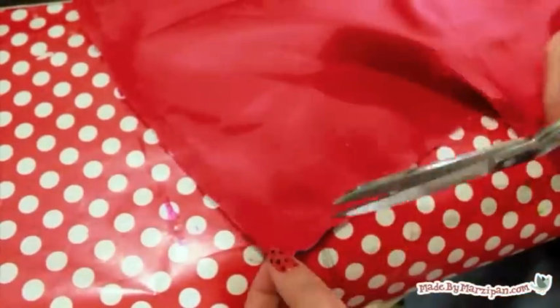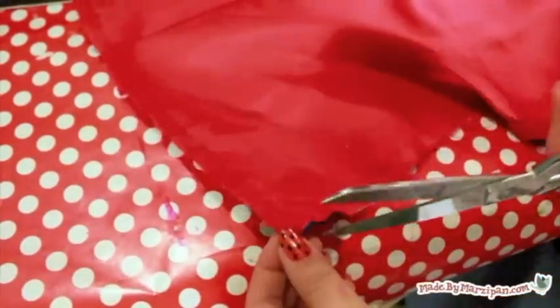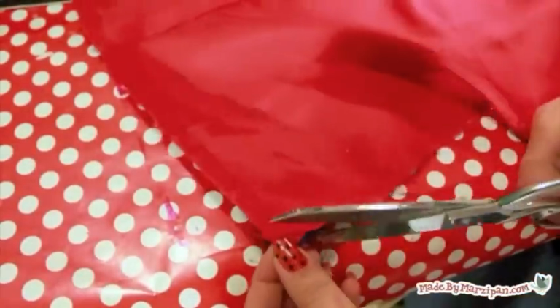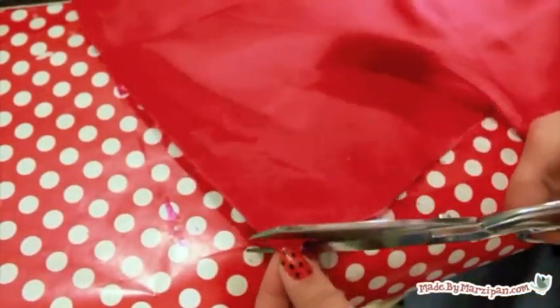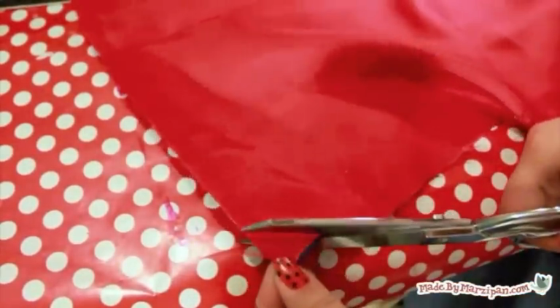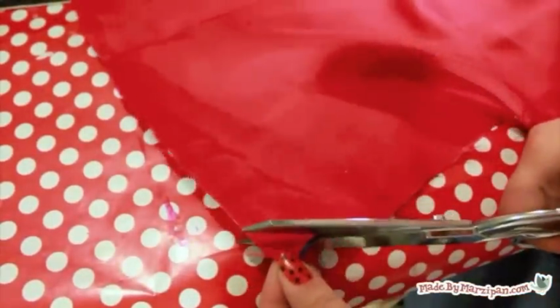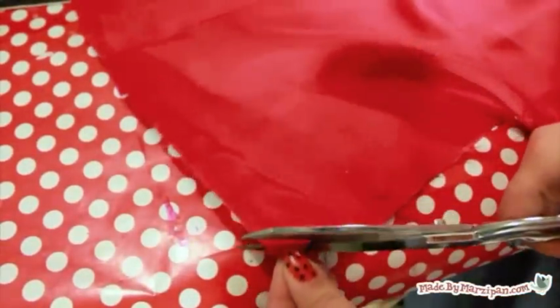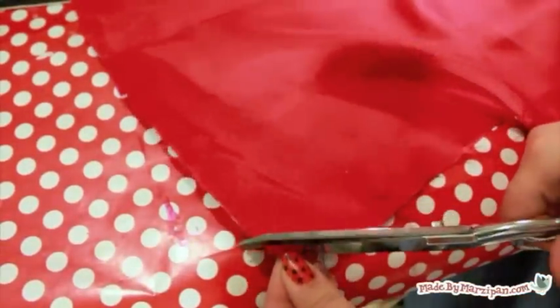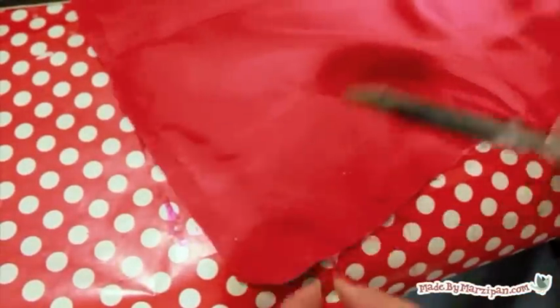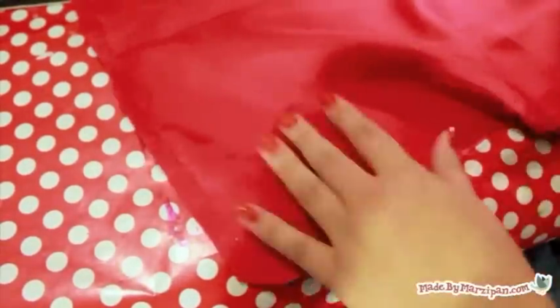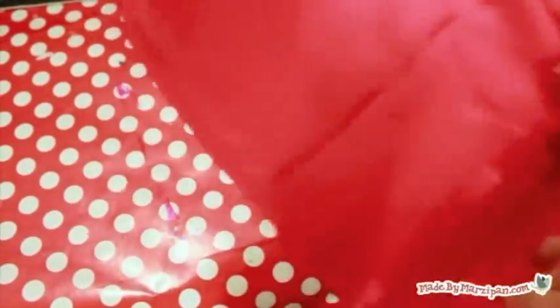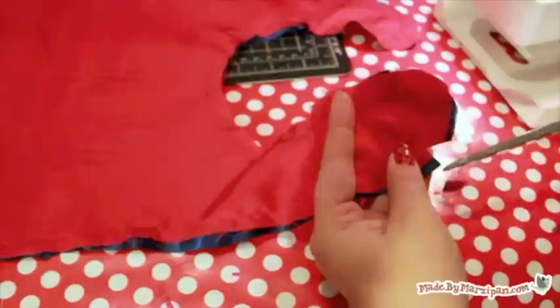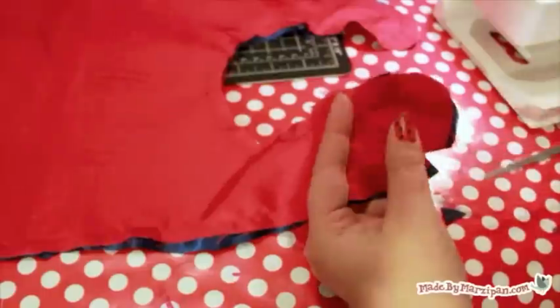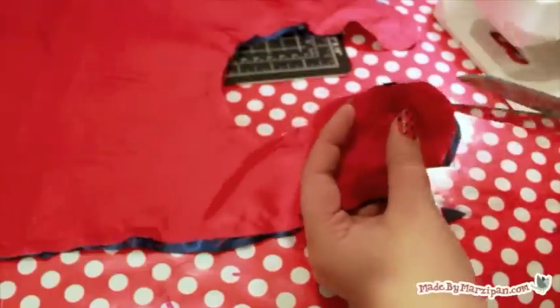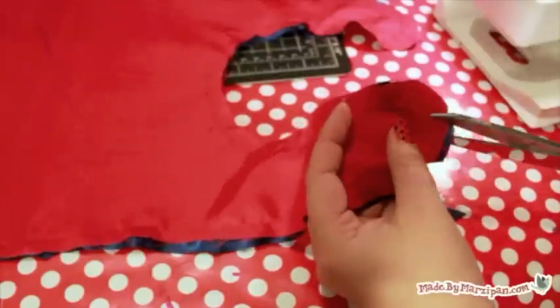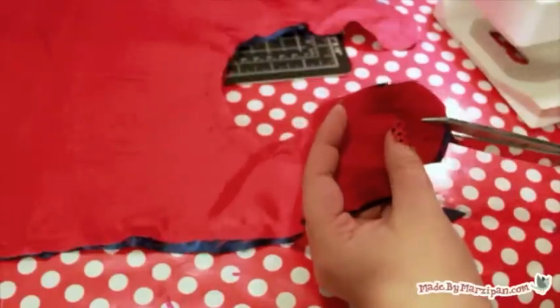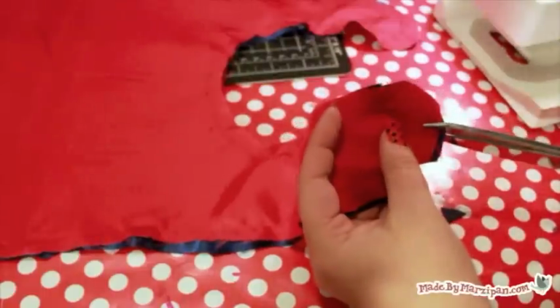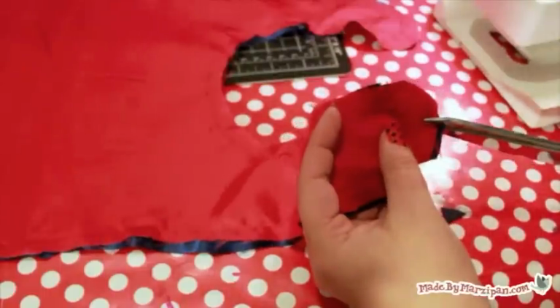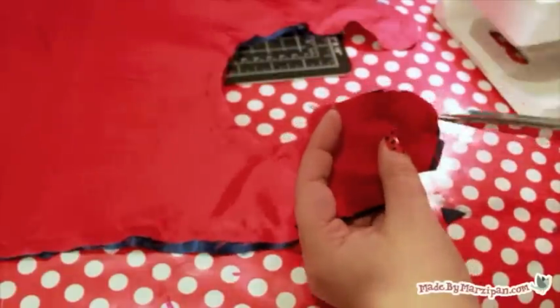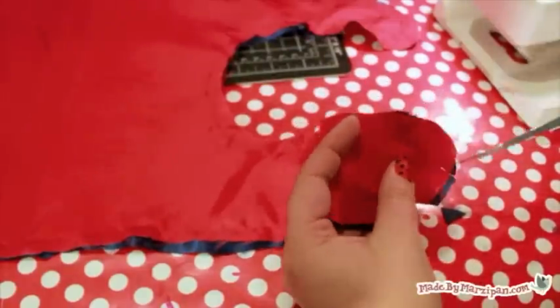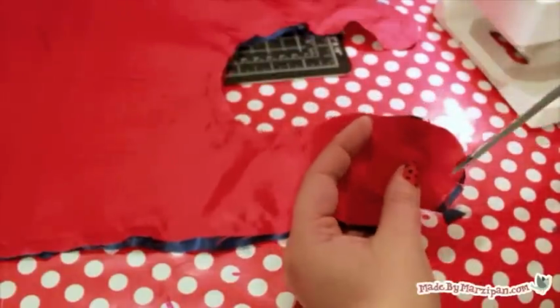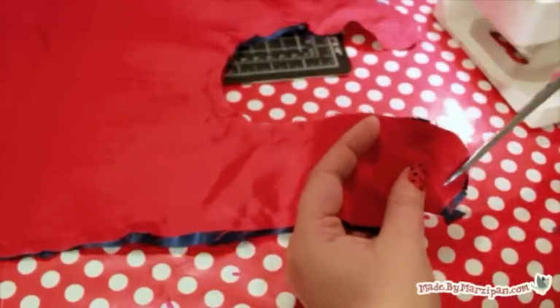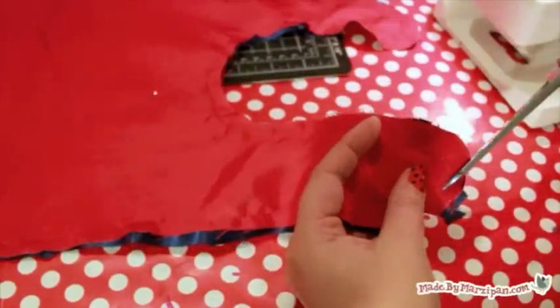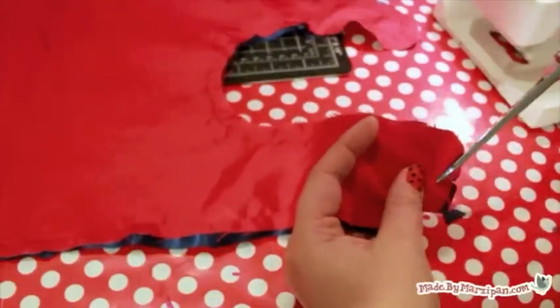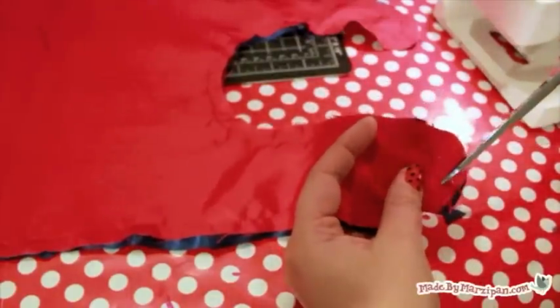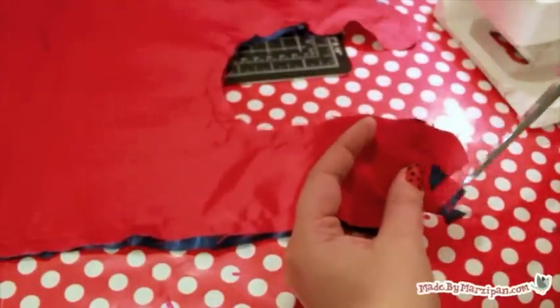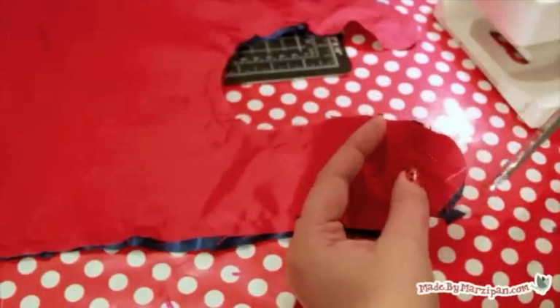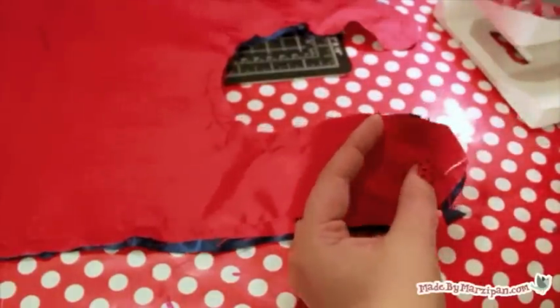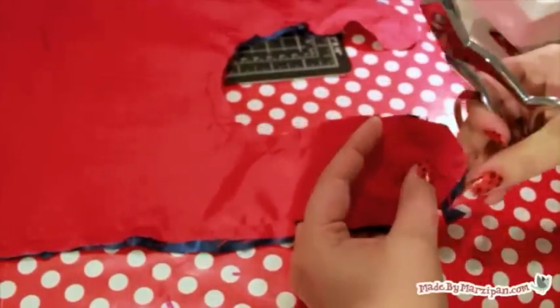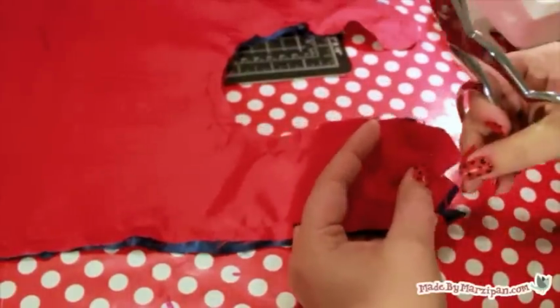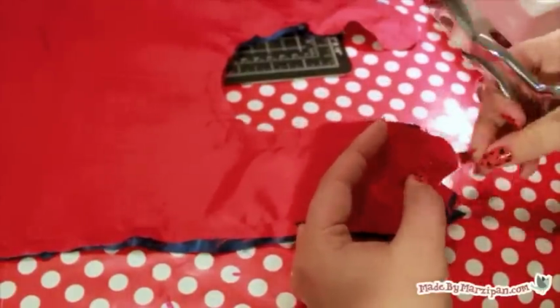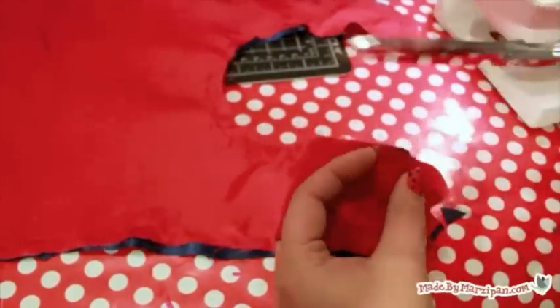Clip the corners, make notches on outward curves and clips on the inward curves. Be careful not to clip your stitches.